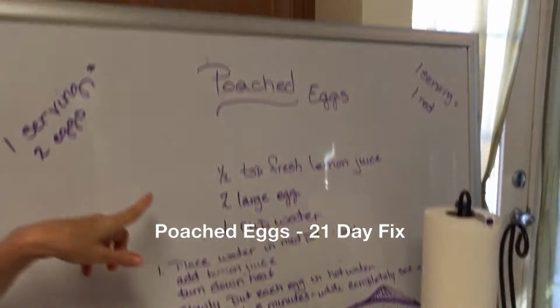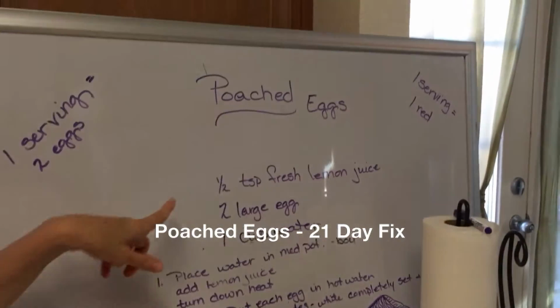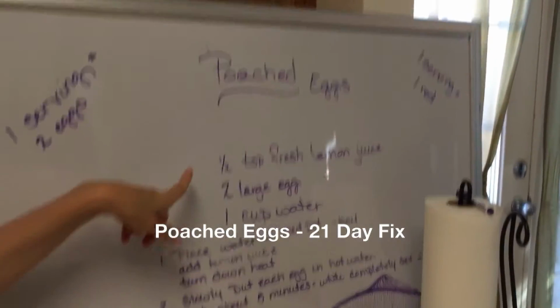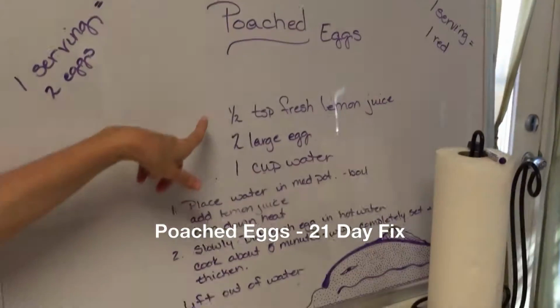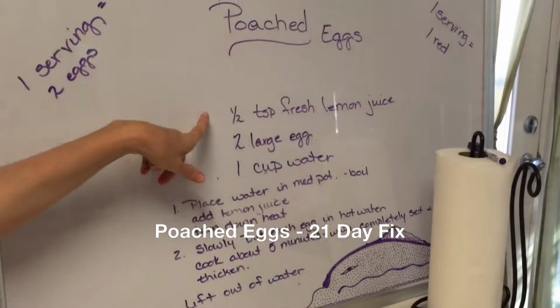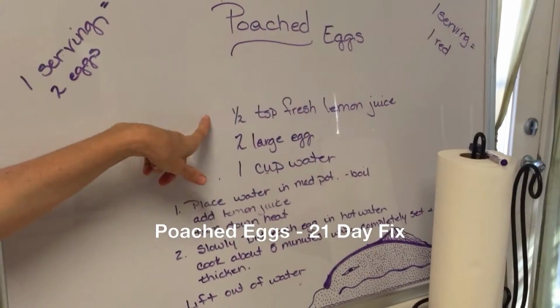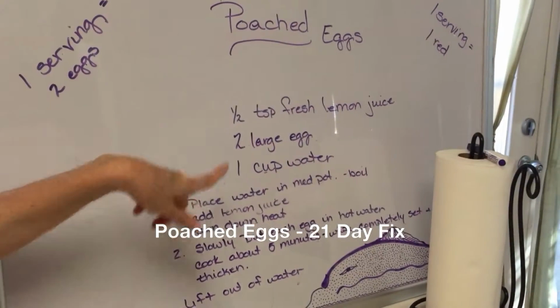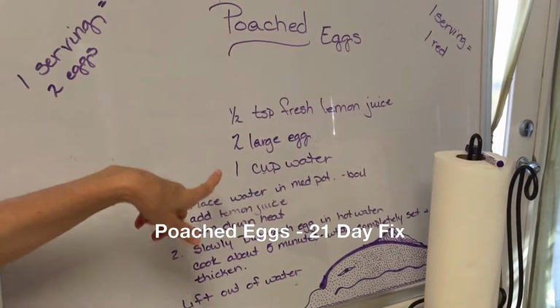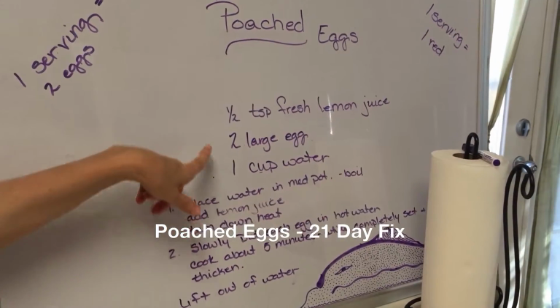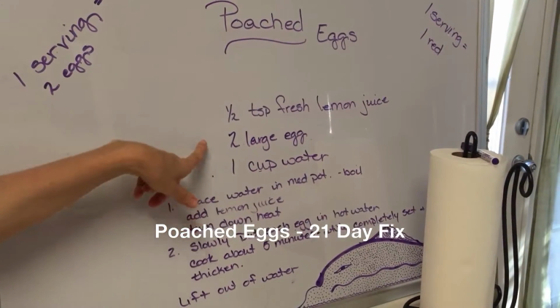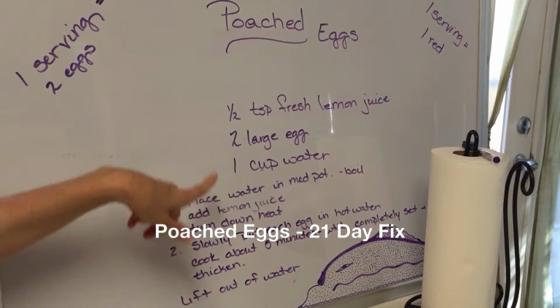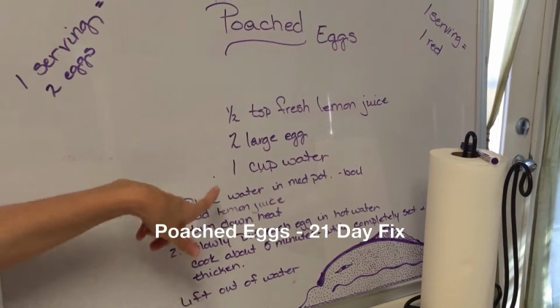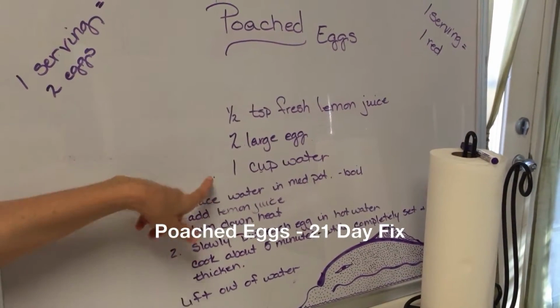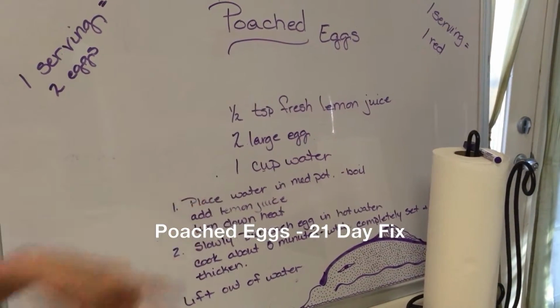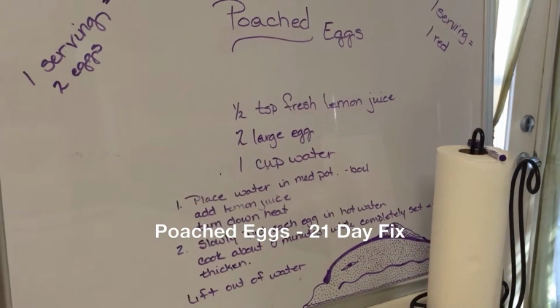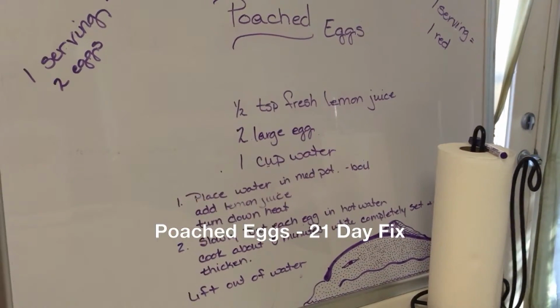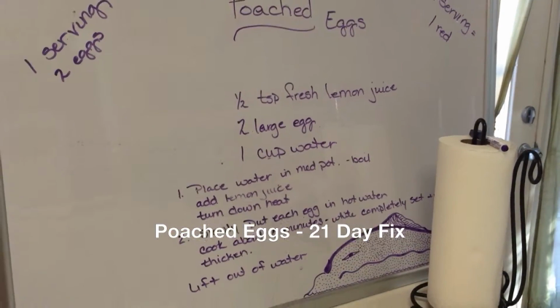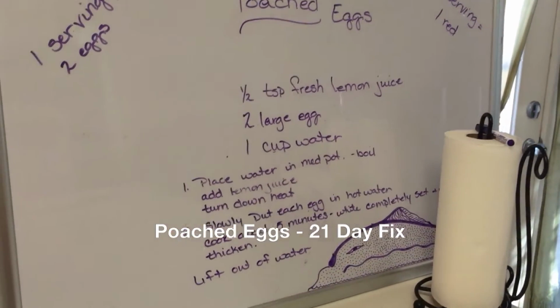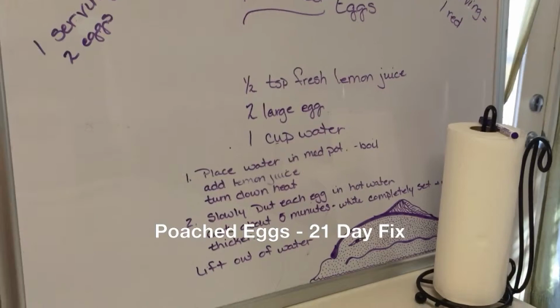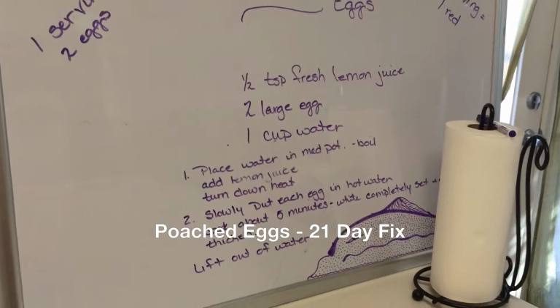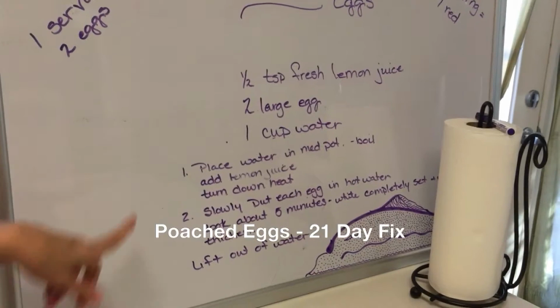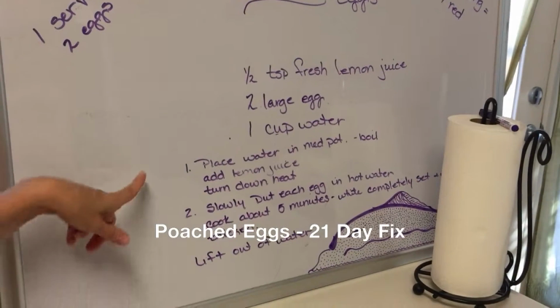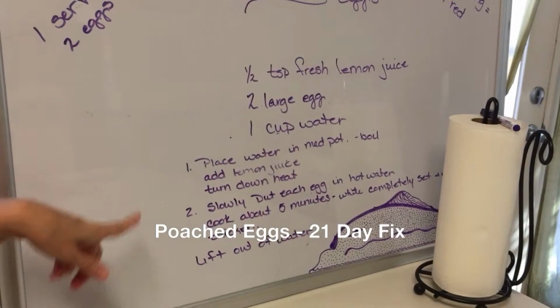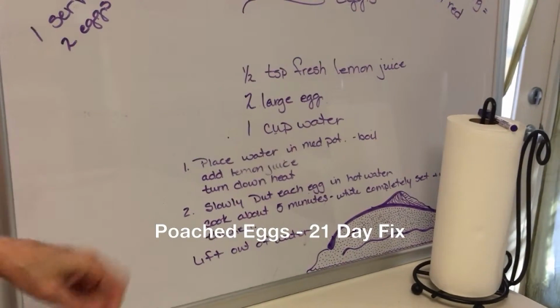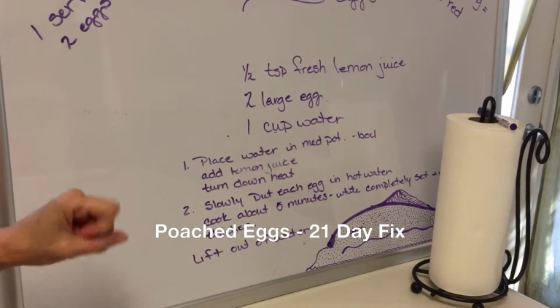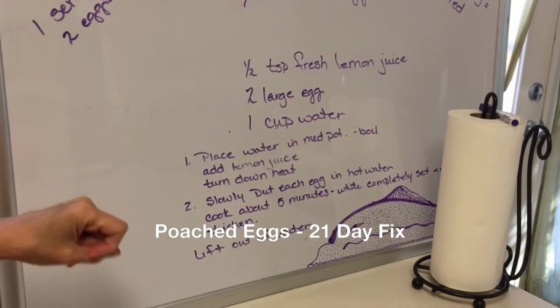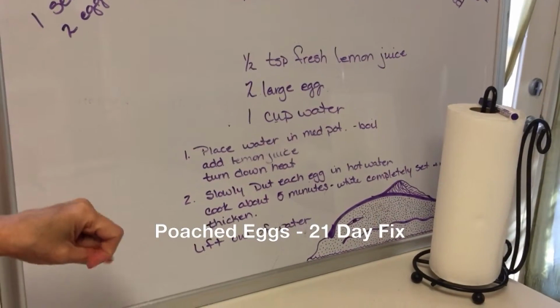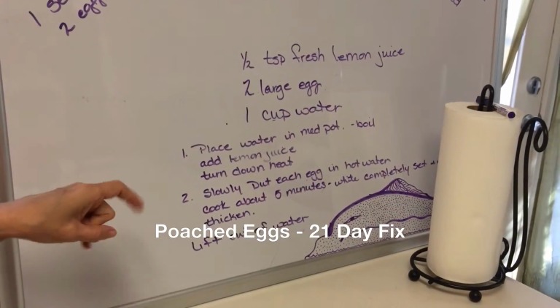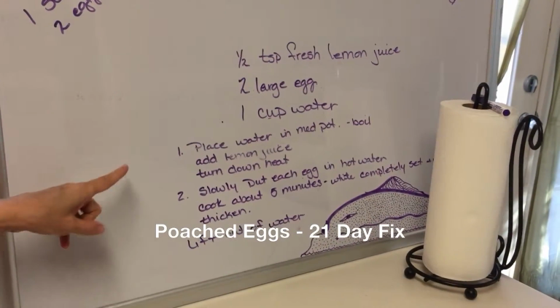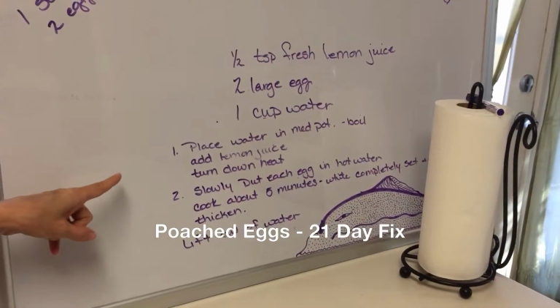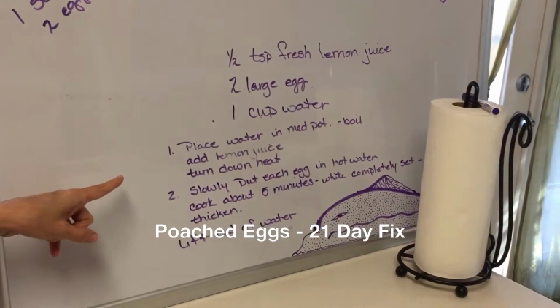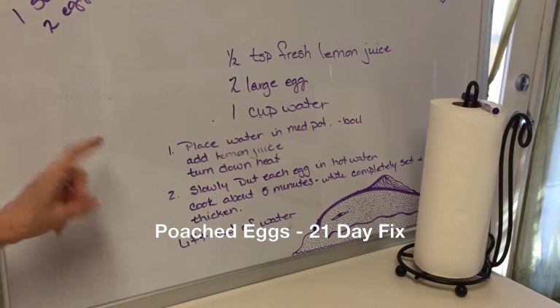Poached eggs. You need a little bit of lemon juice, two large eggs, and a cup of water. Place the water in a medium pot, bring to a boil, and add the lemon juice.